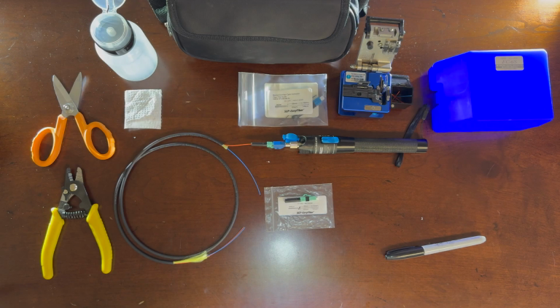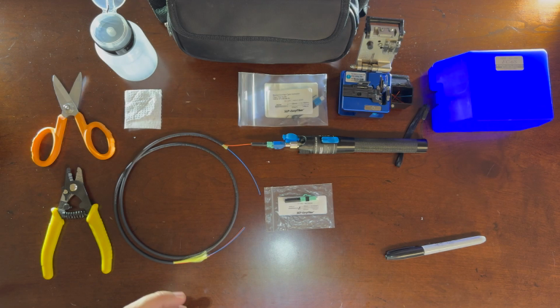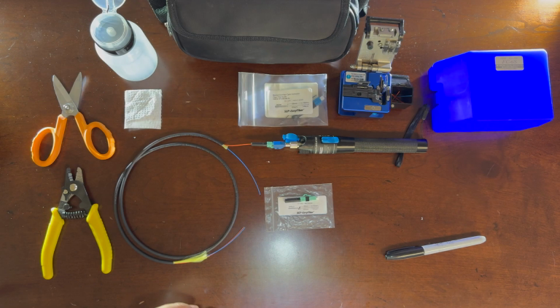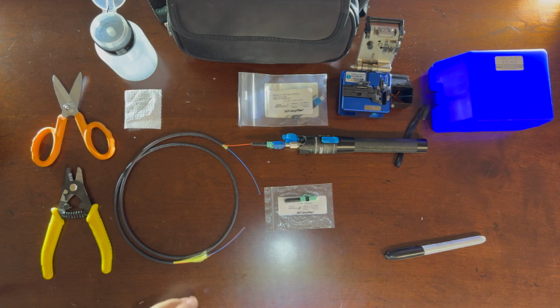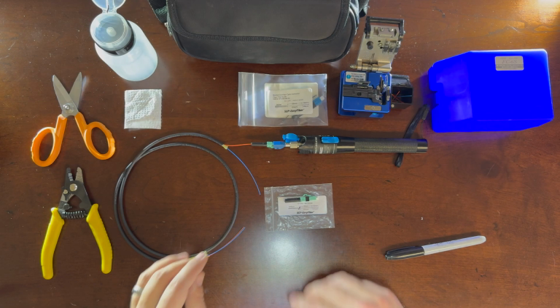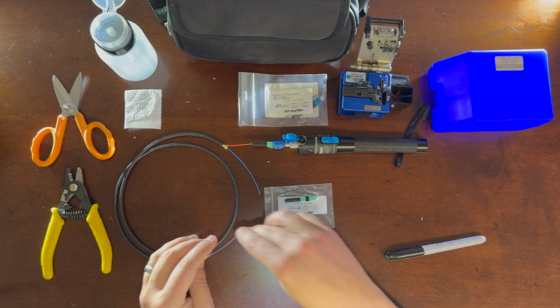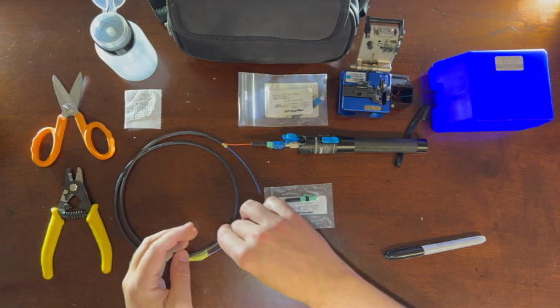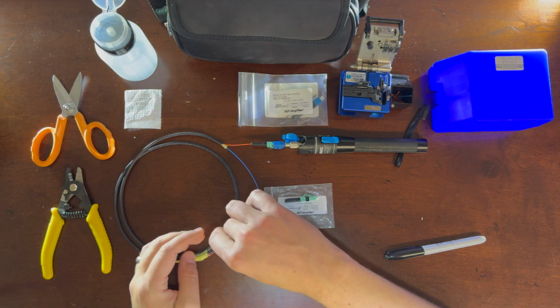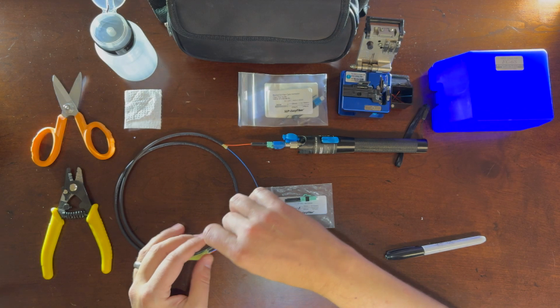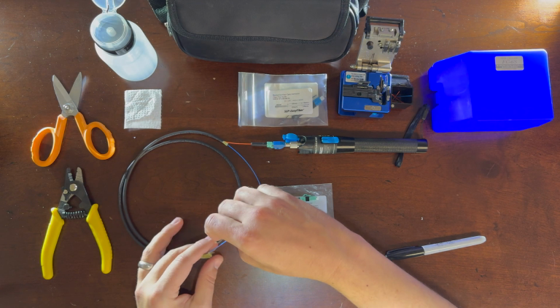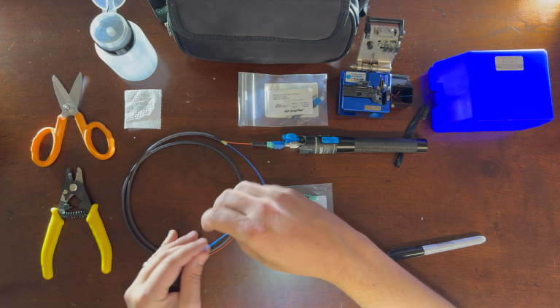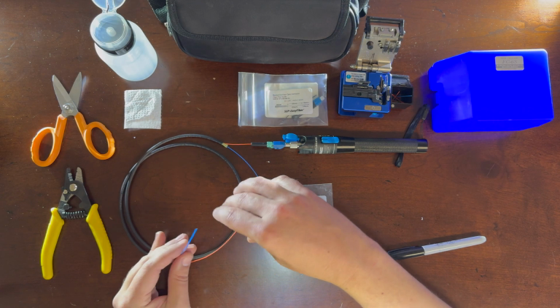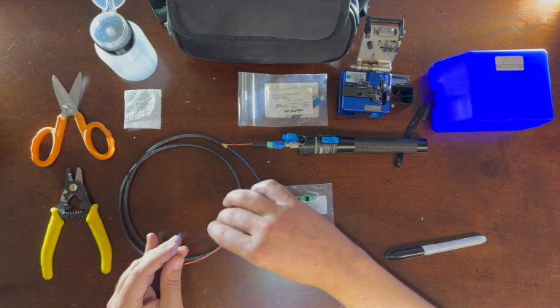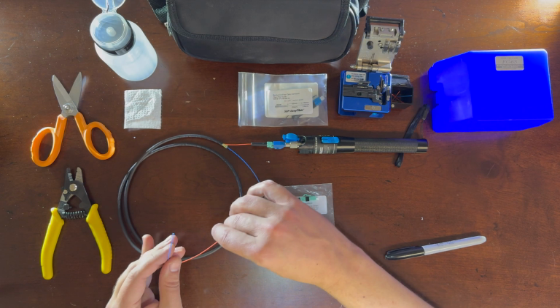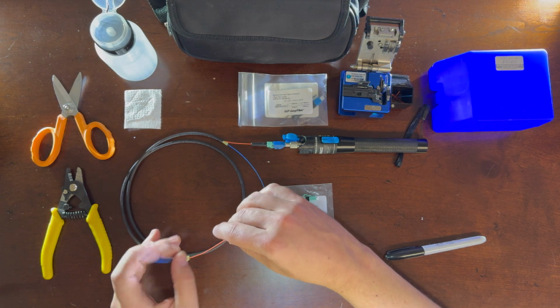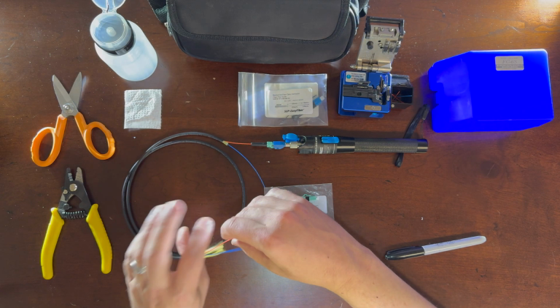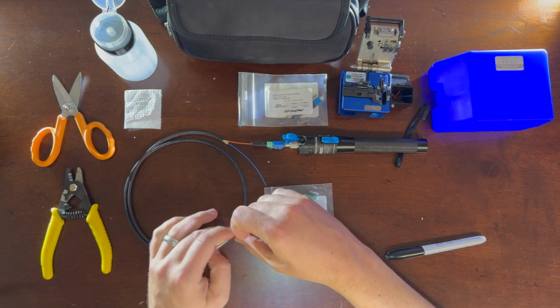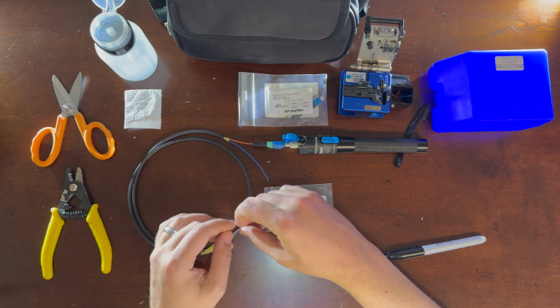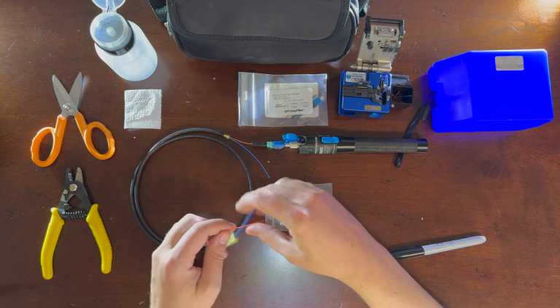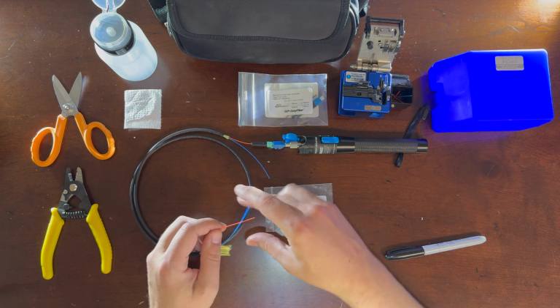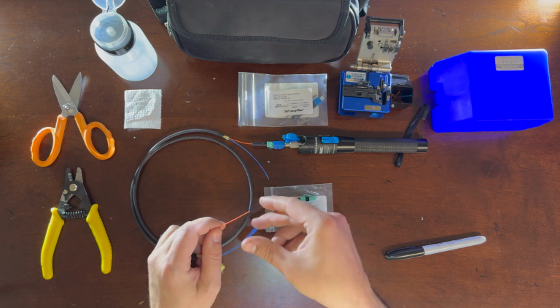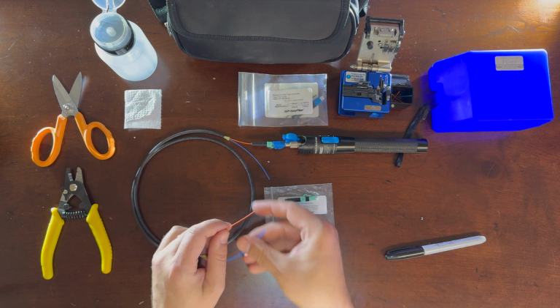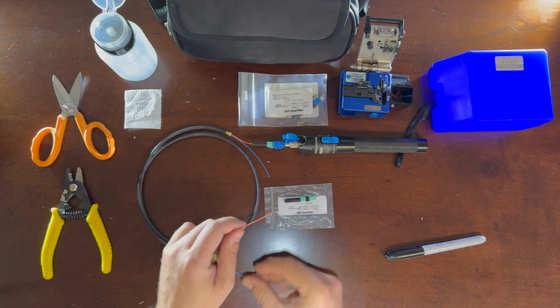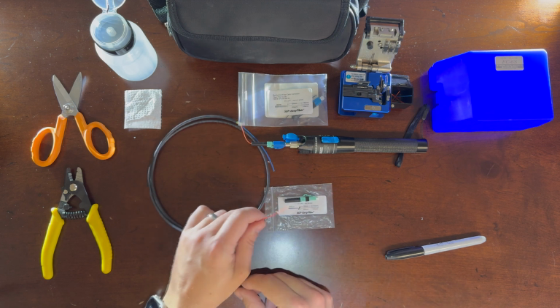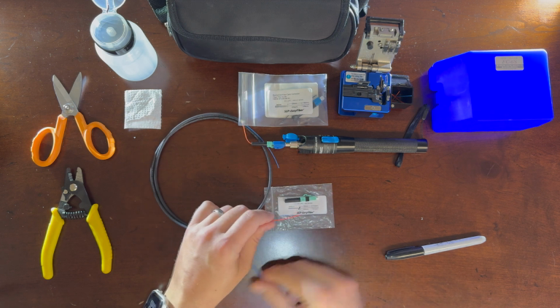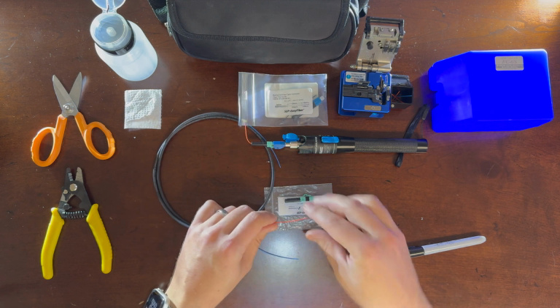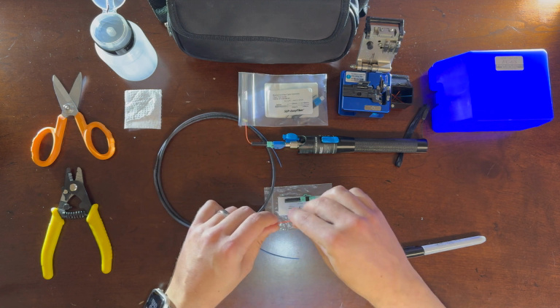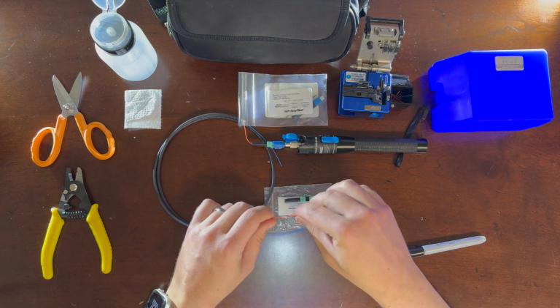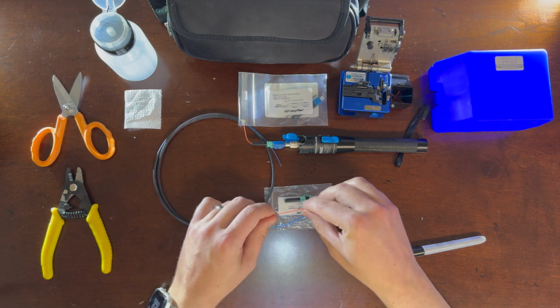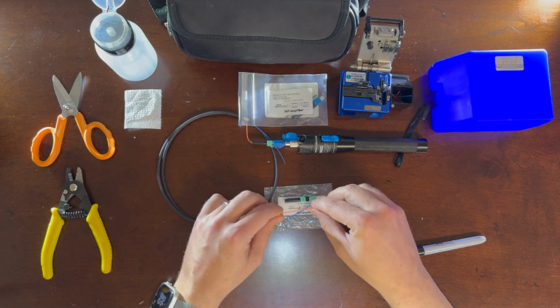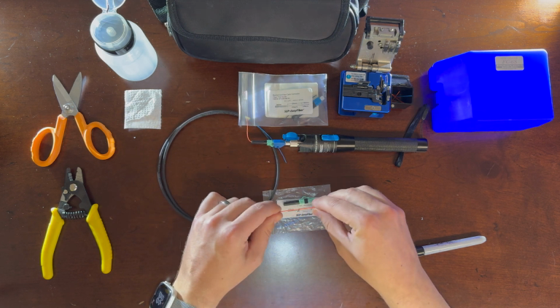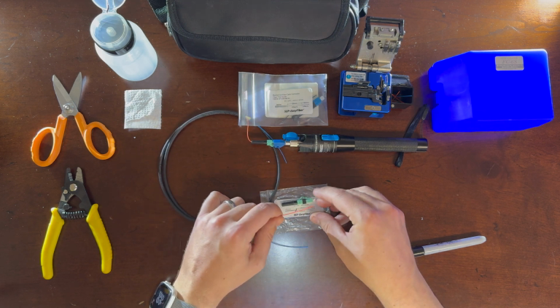This is everything you need in the kit. It comes with scissors, strippers, the cleaver, and the light tool.